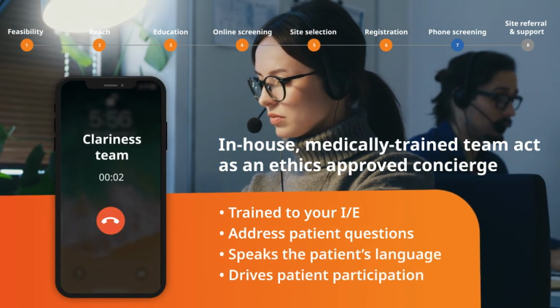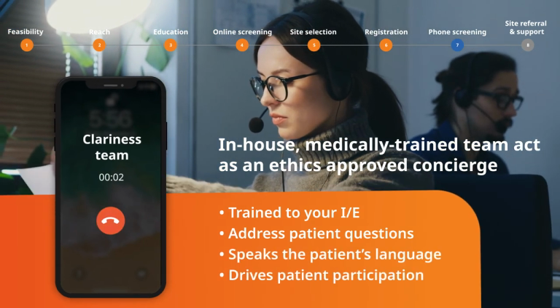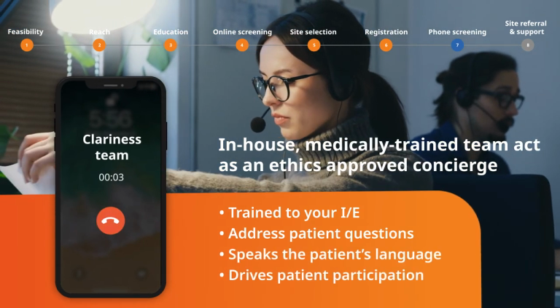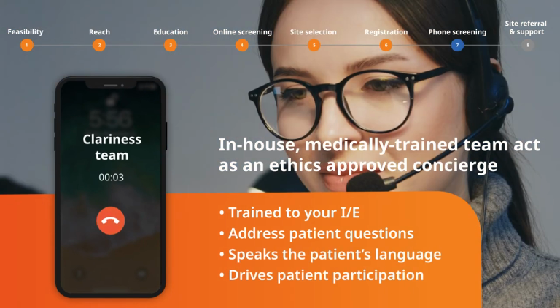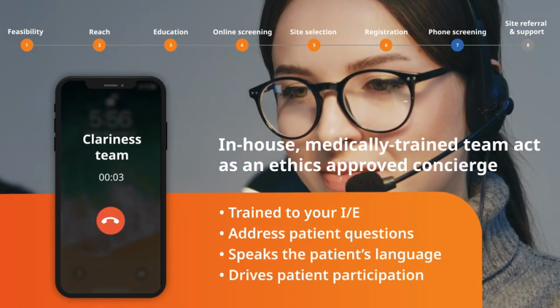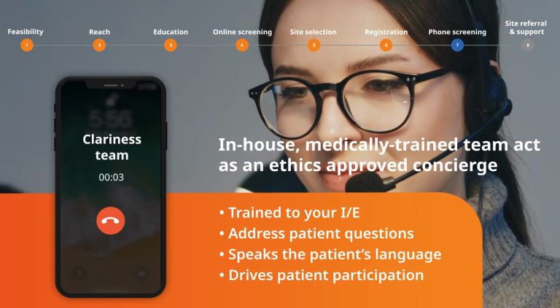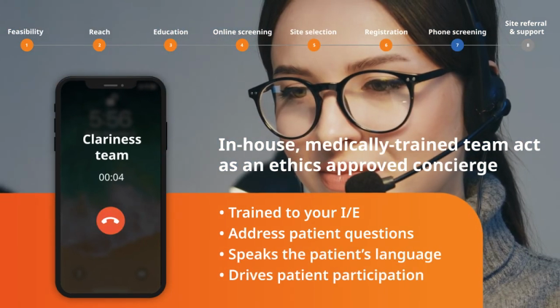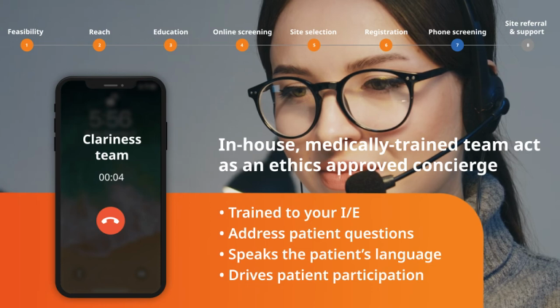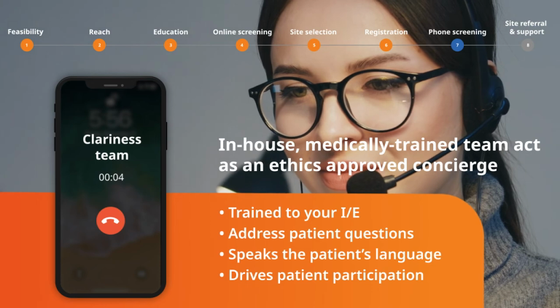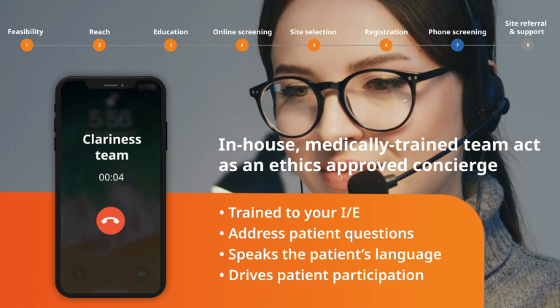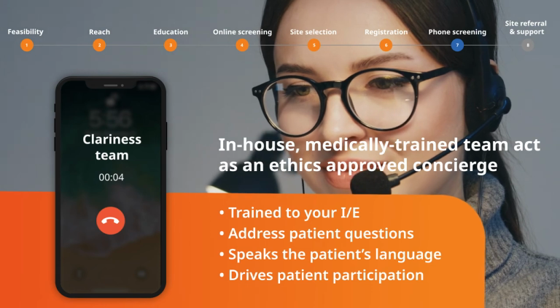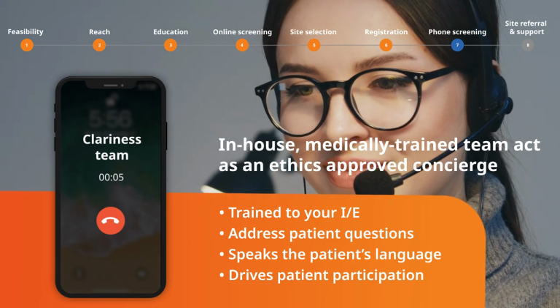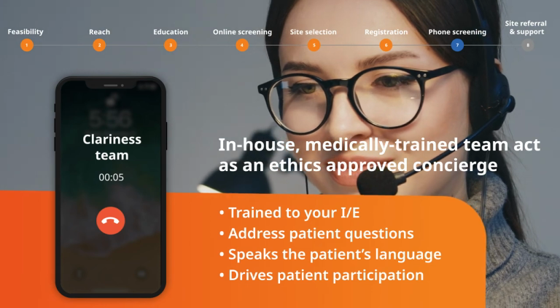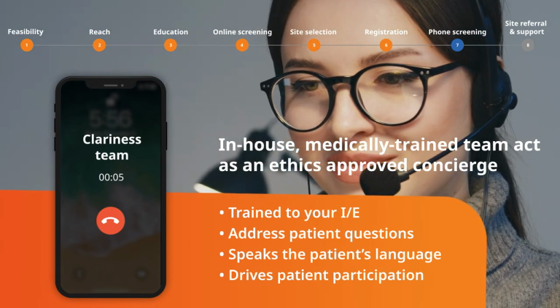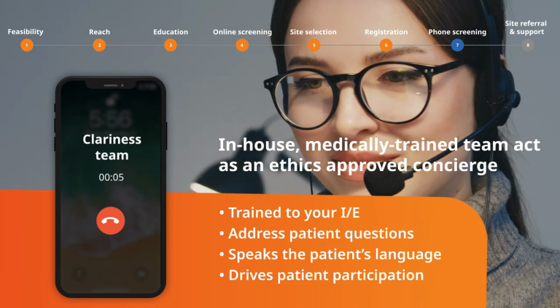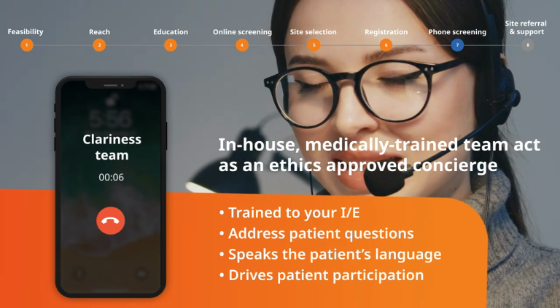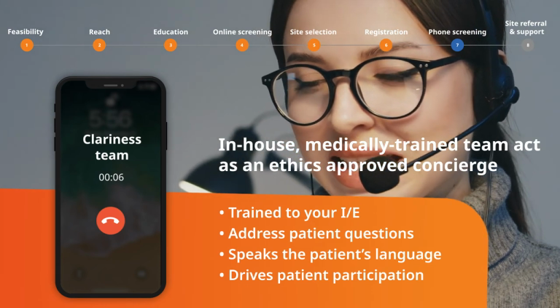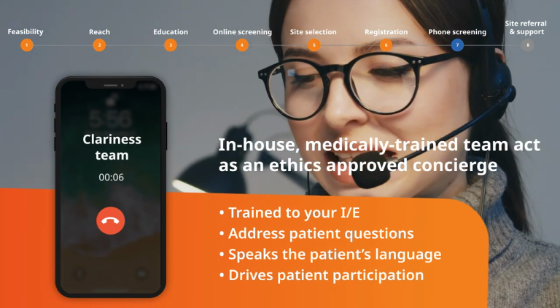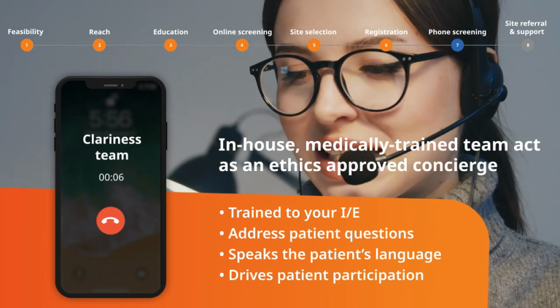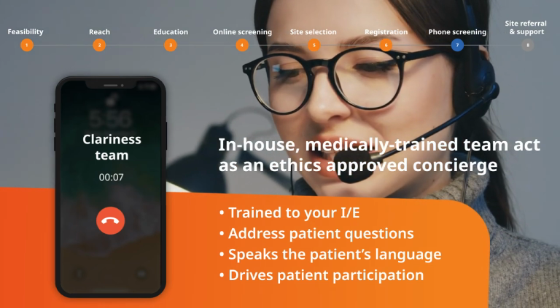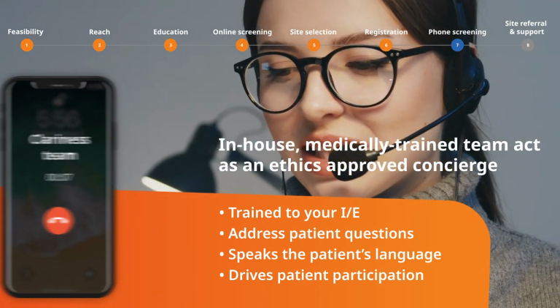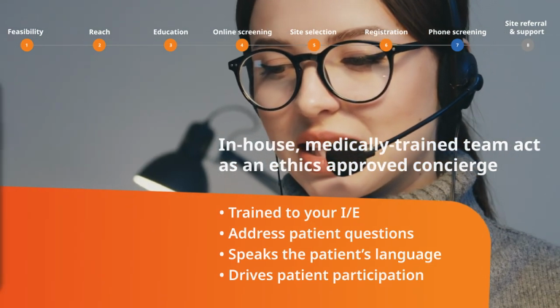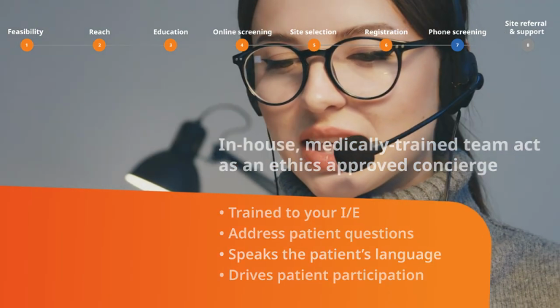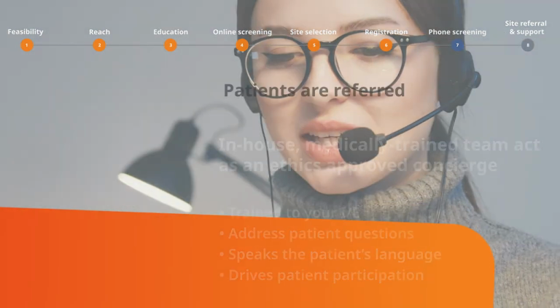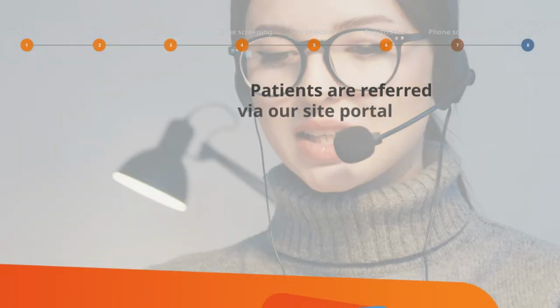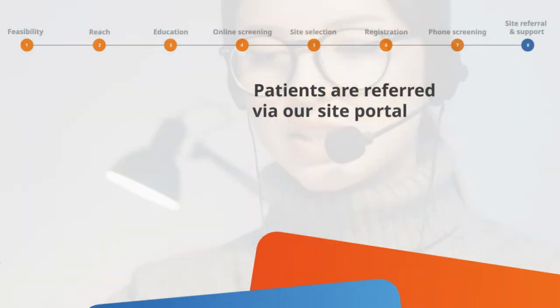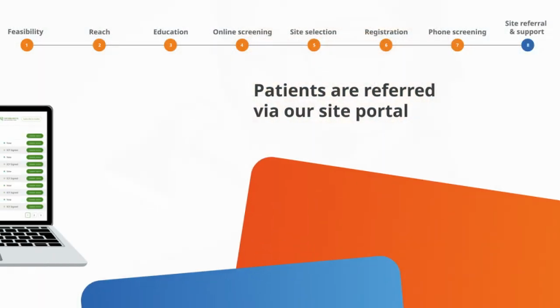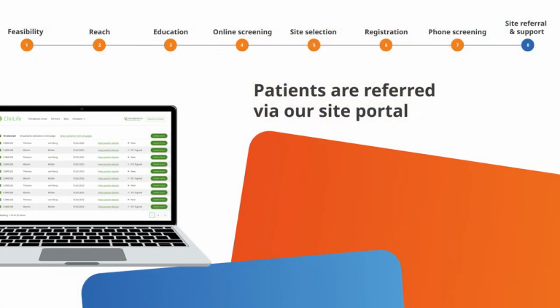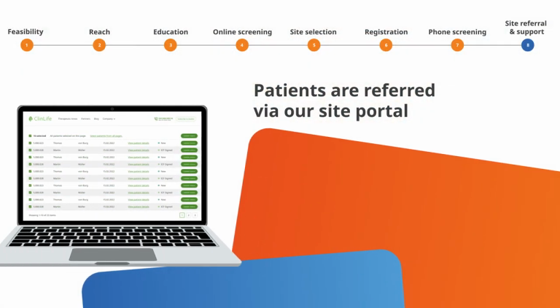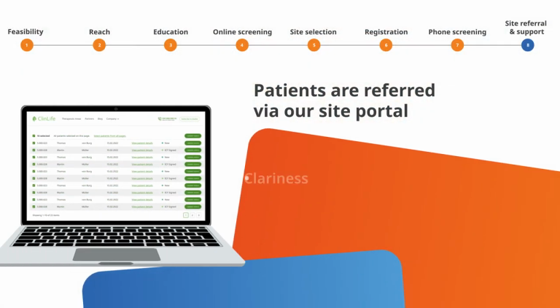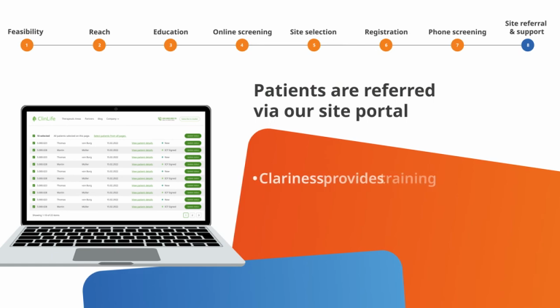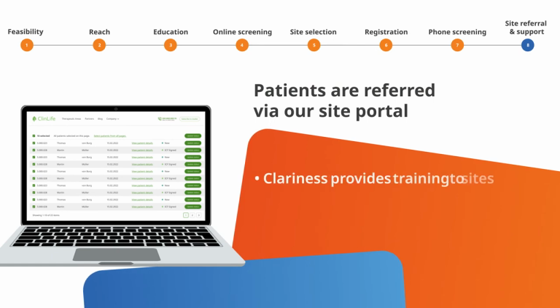Speaking the same language as the patient, they verify eligibility and answer any questions they may have.